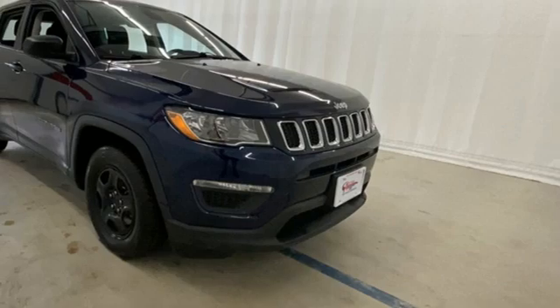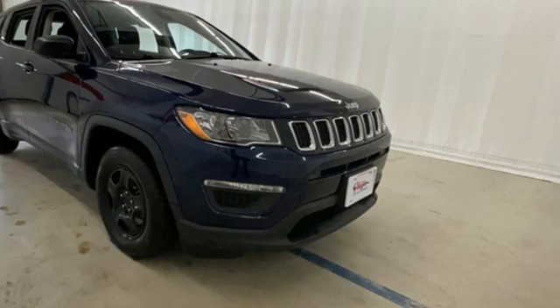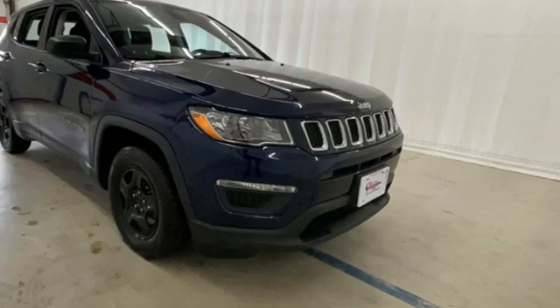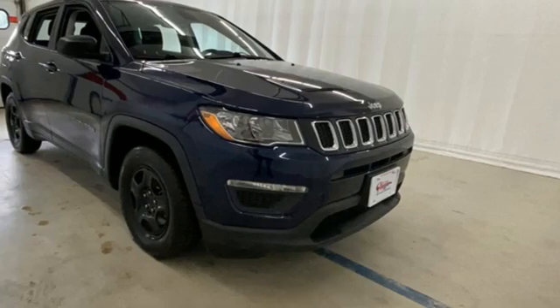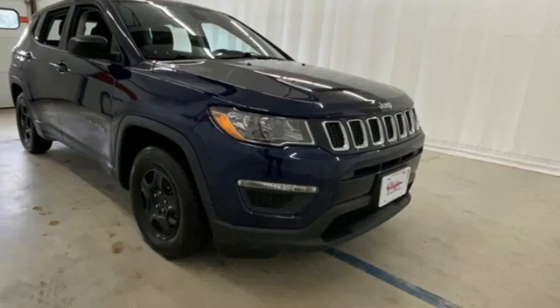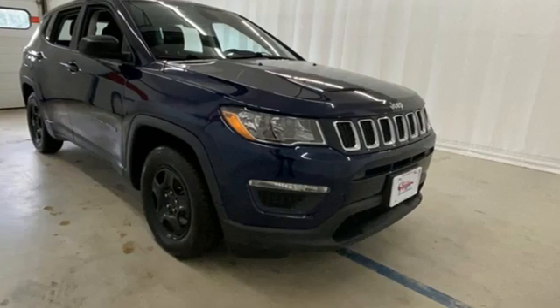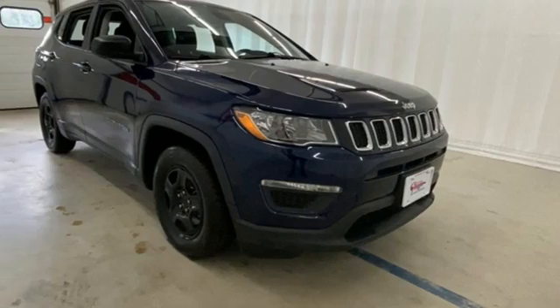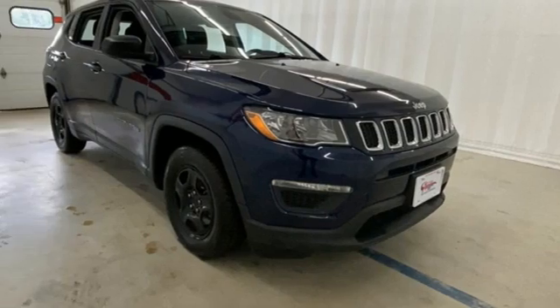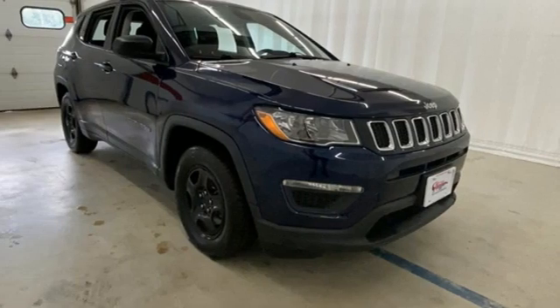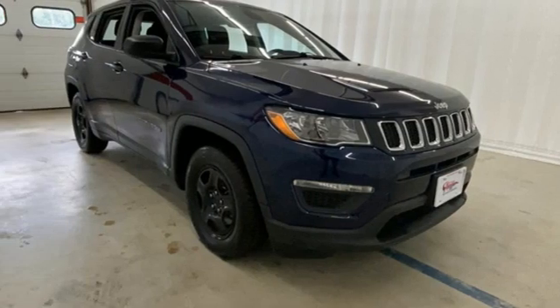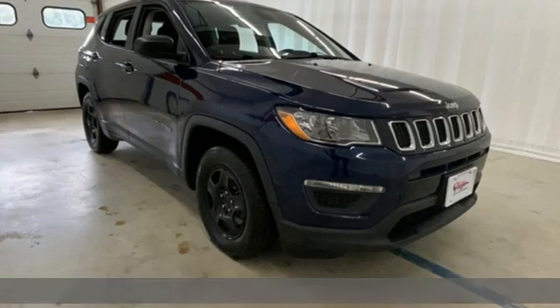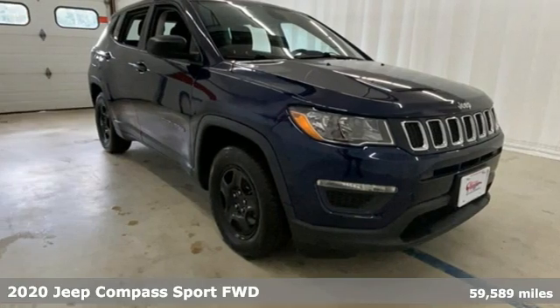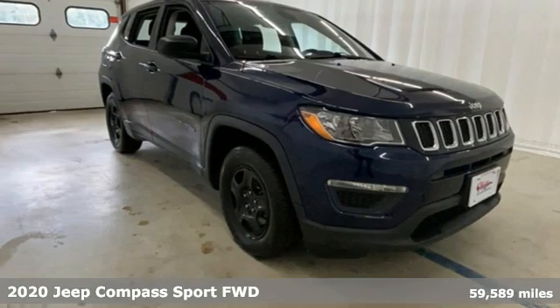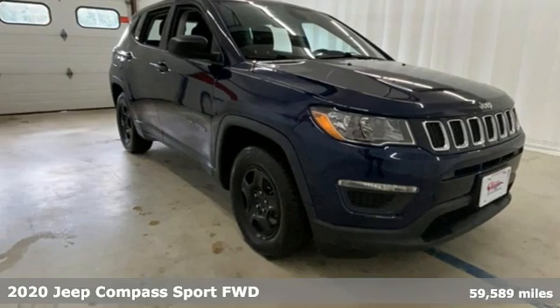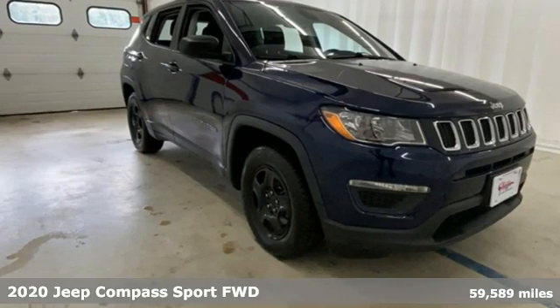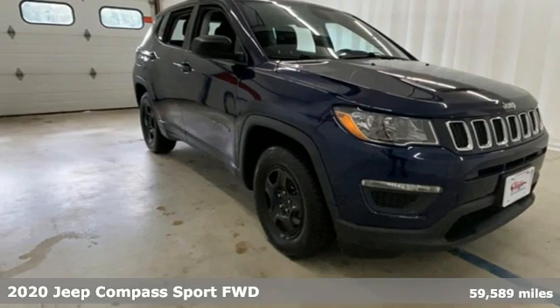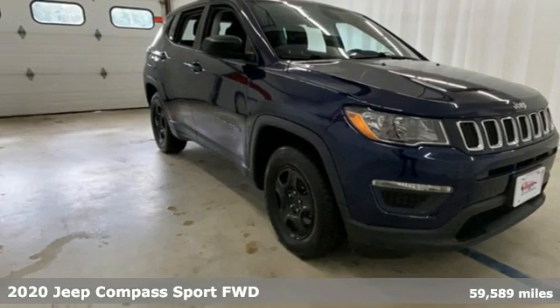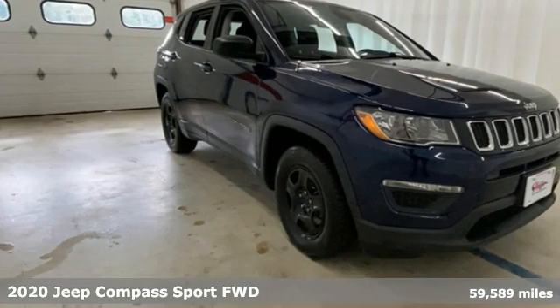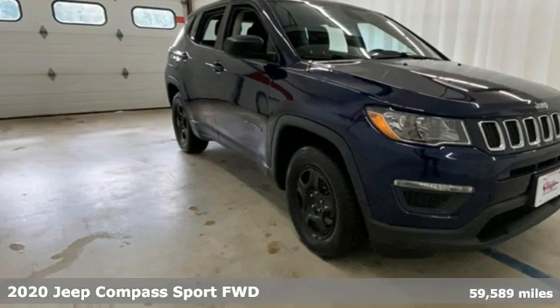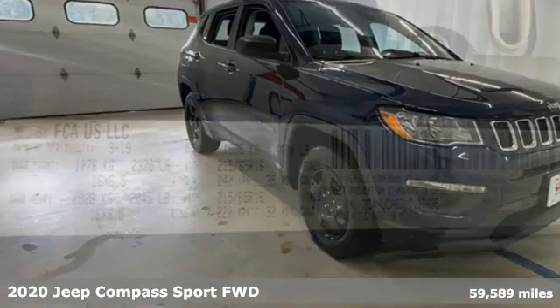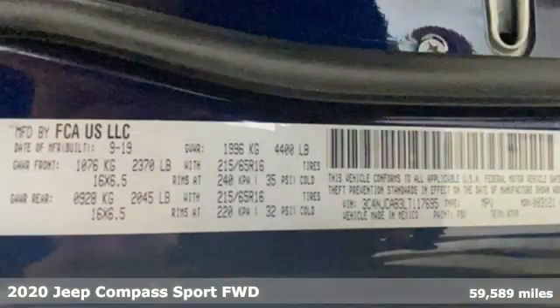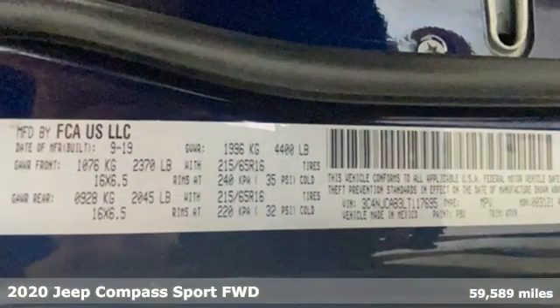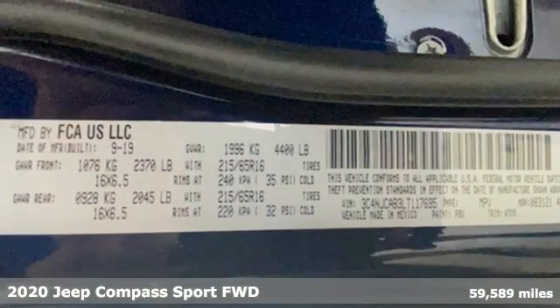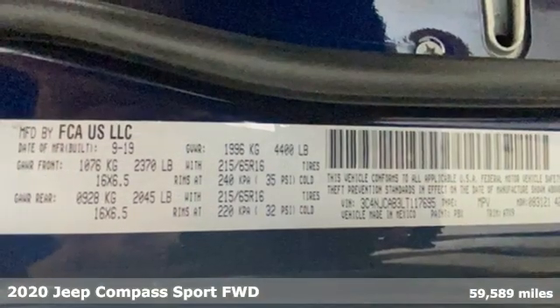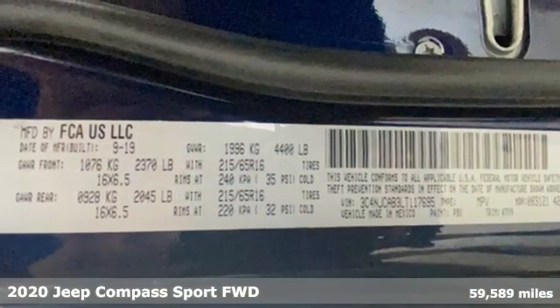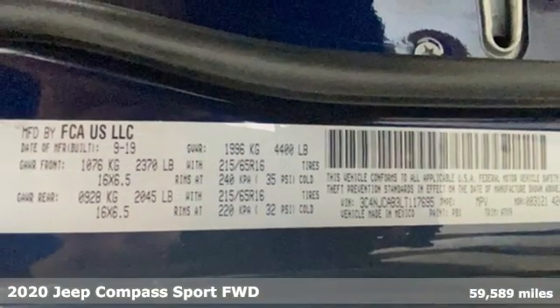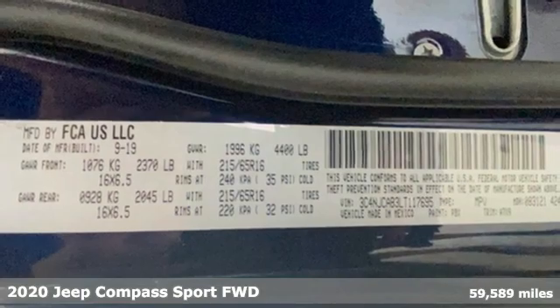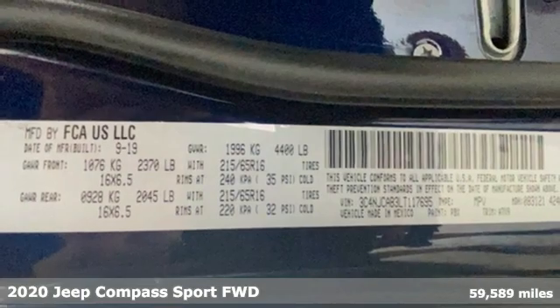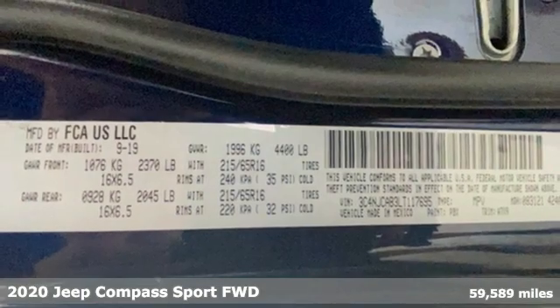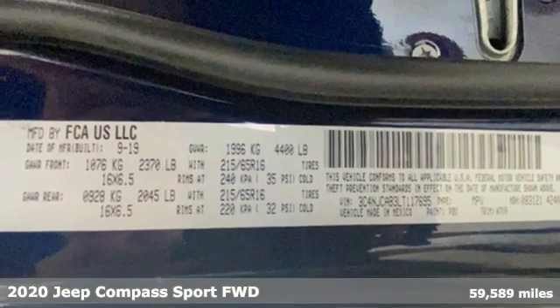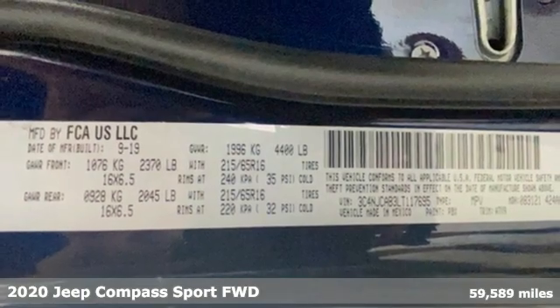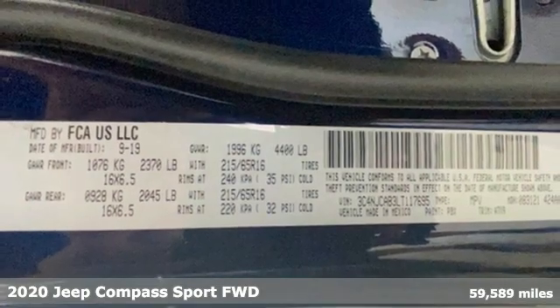It's a 2020 Jeep Compass. The adventure you're dreaming of becomes a reality in this Compass.